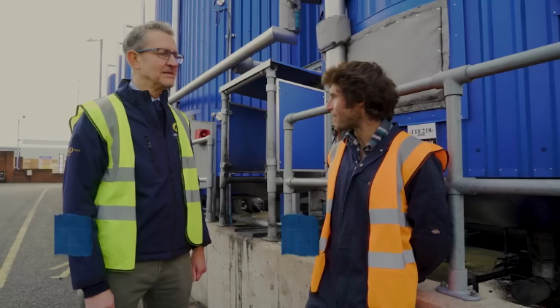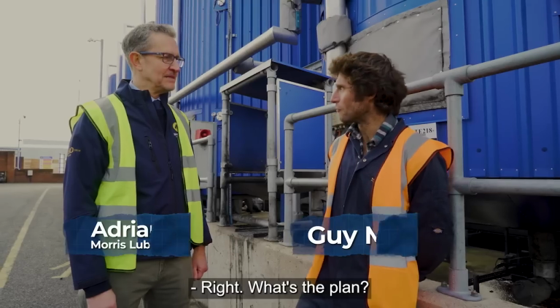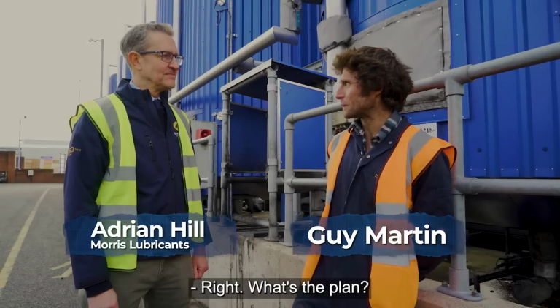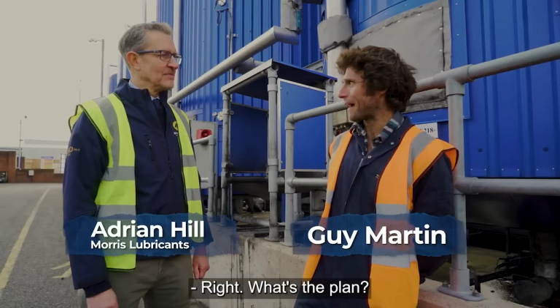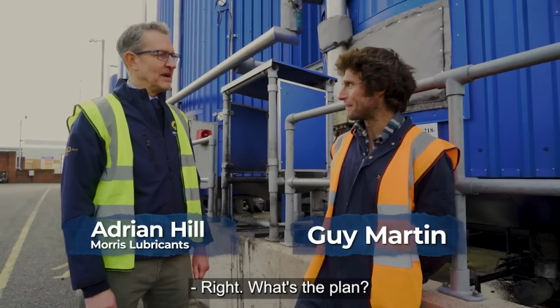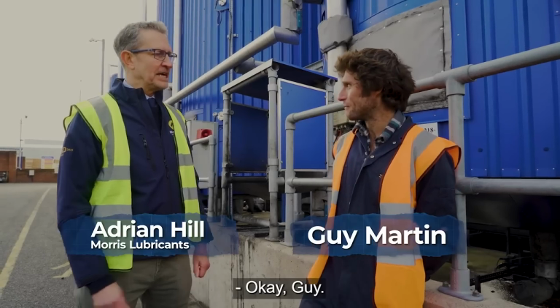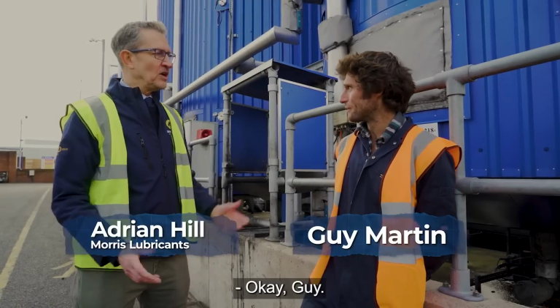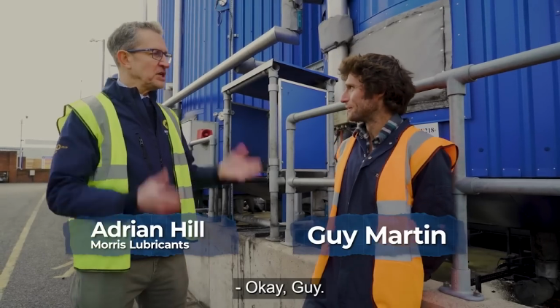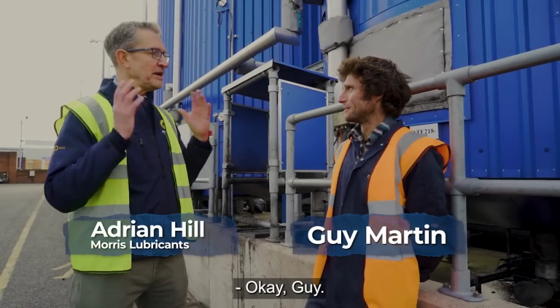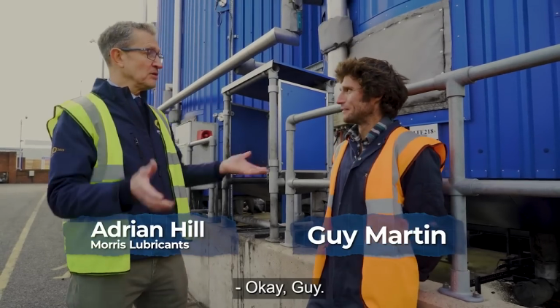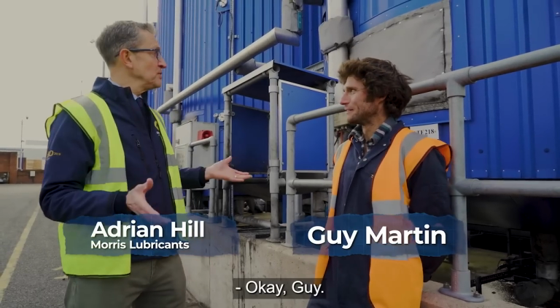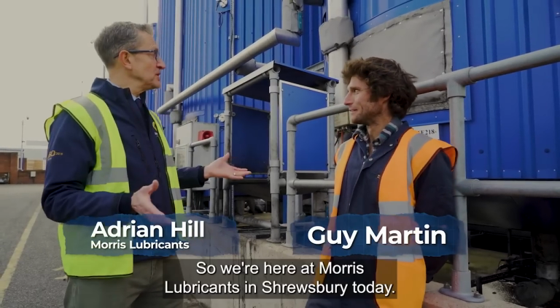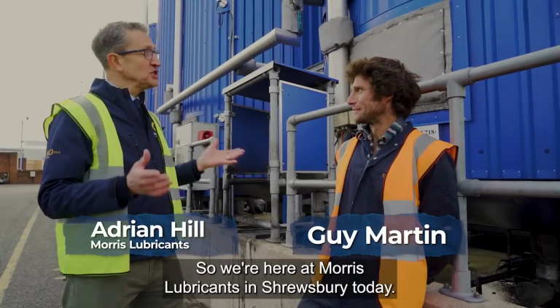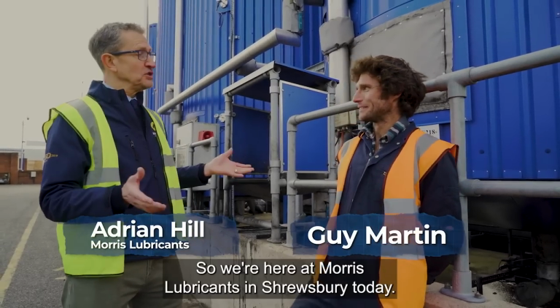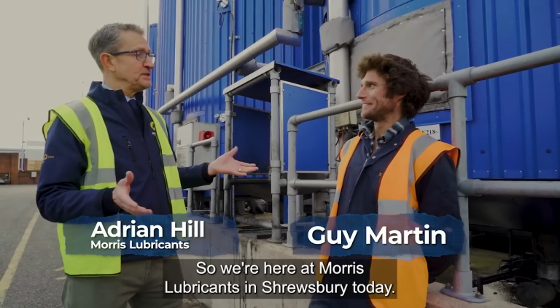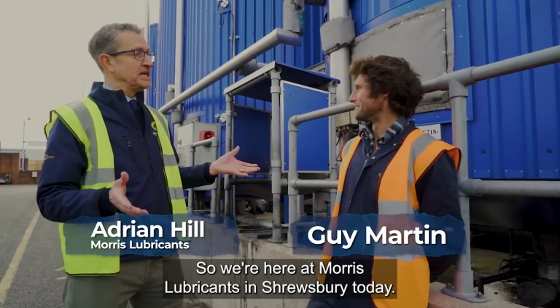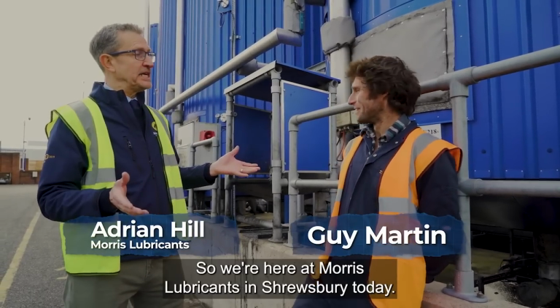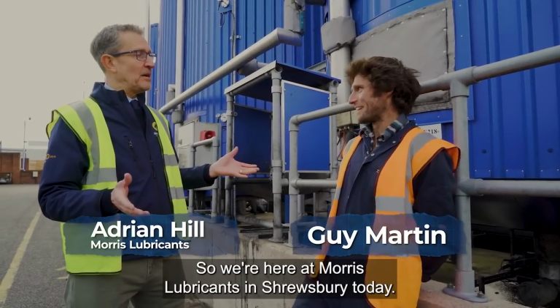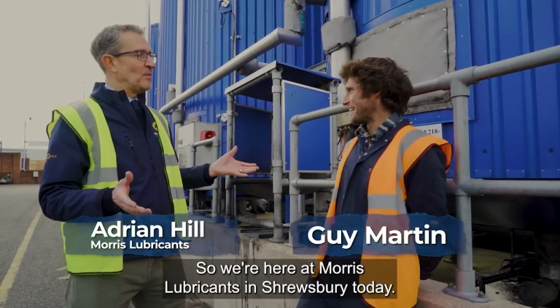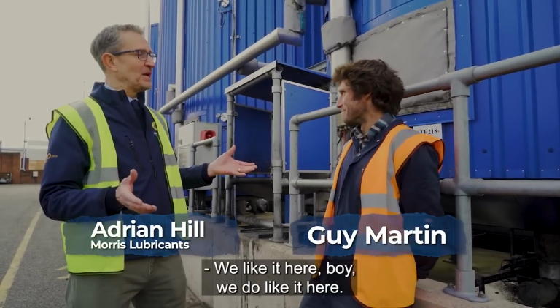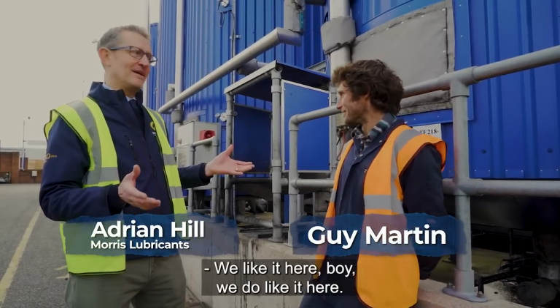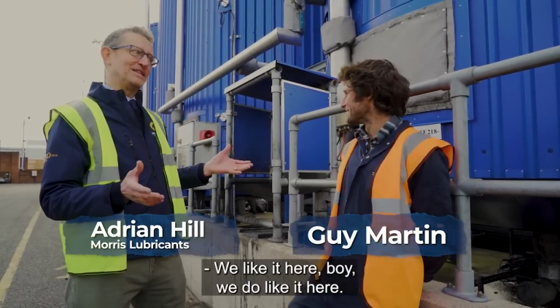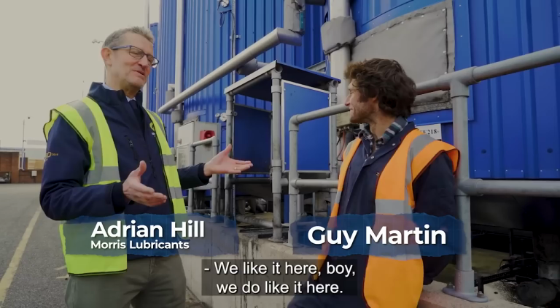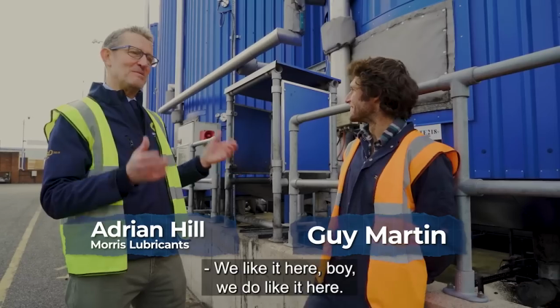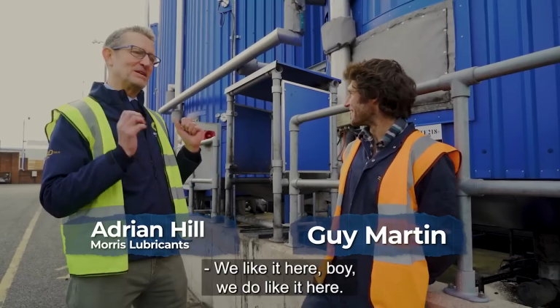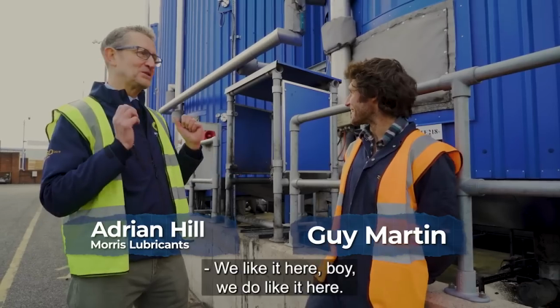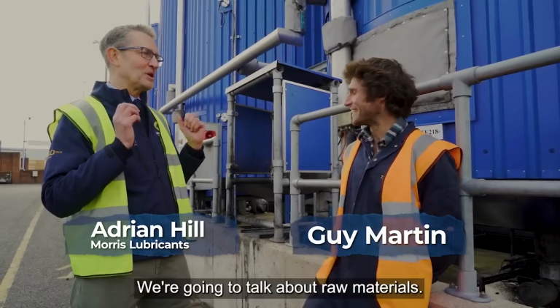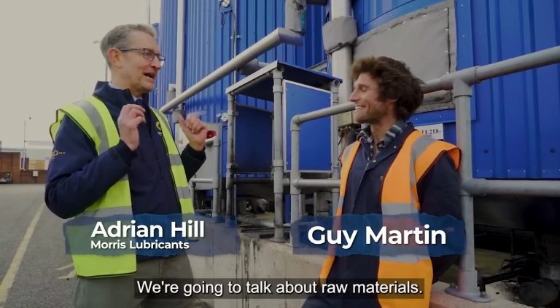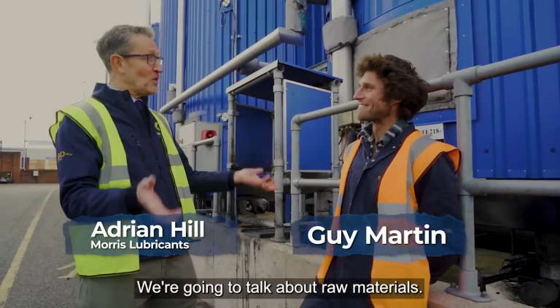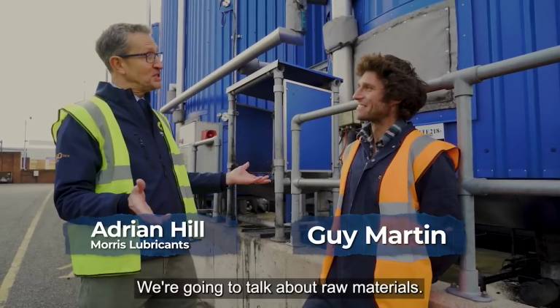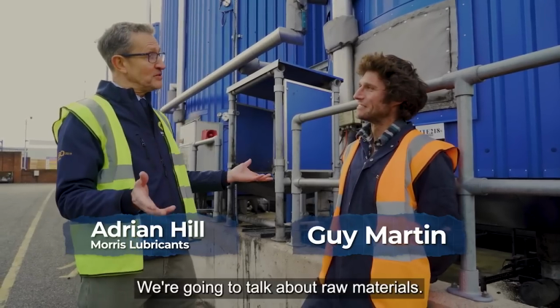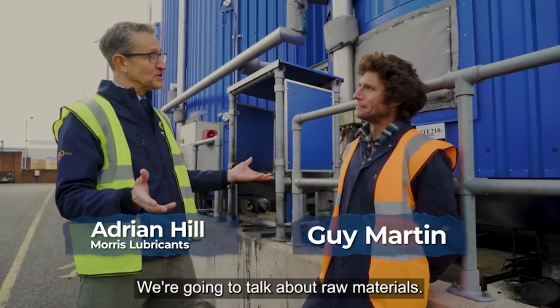Right, what's the plan? Okay guys, so we're here at Morris Lubricants in Shrewsbury today. We like it here, and we're going to talk about raw materials.